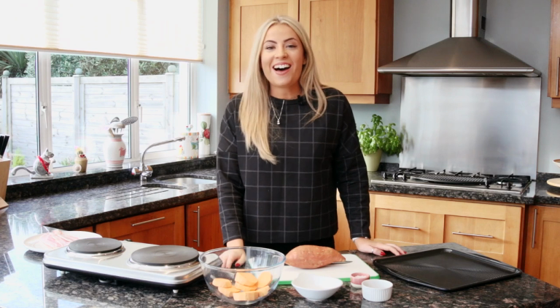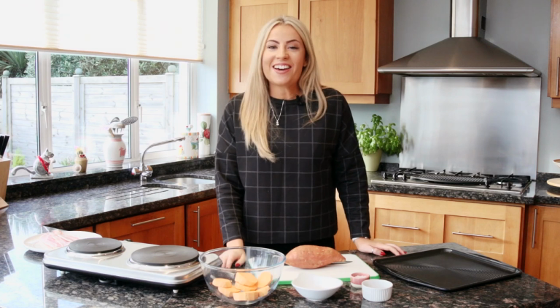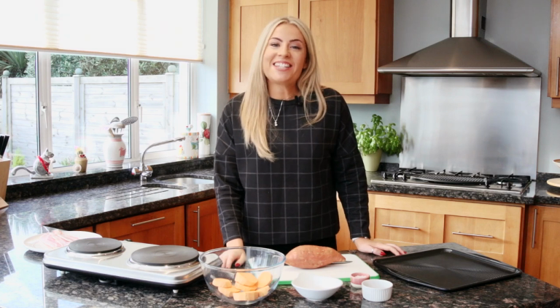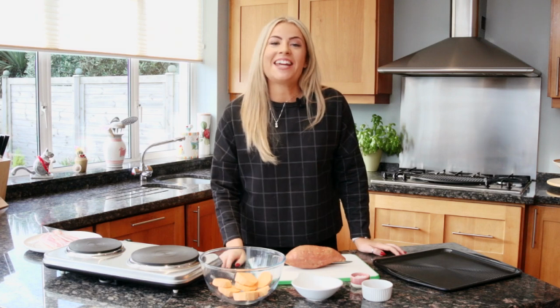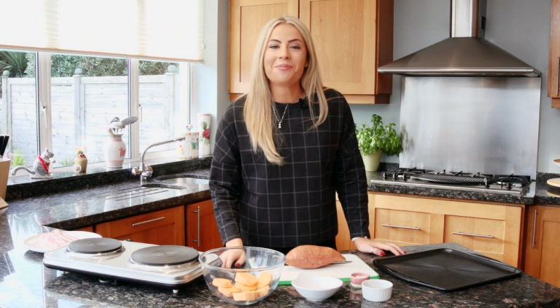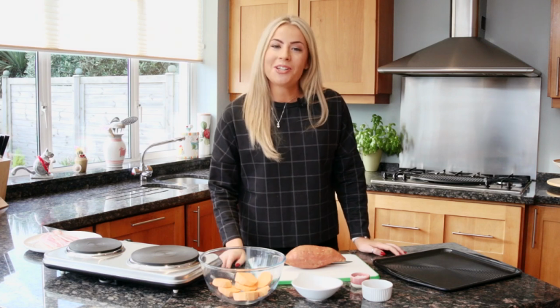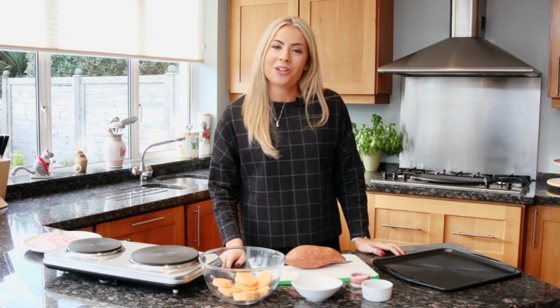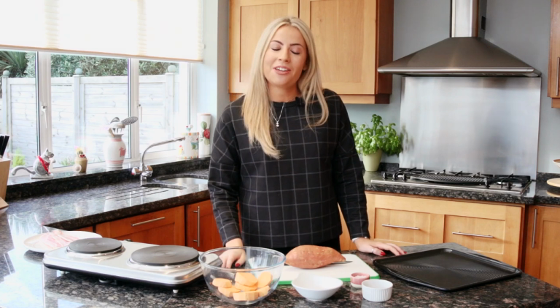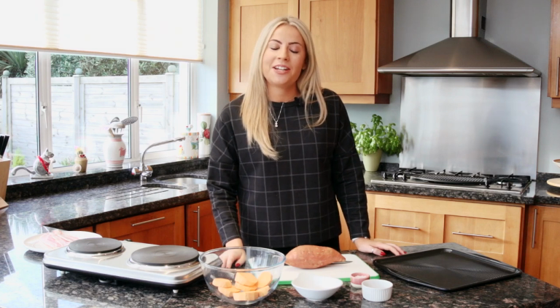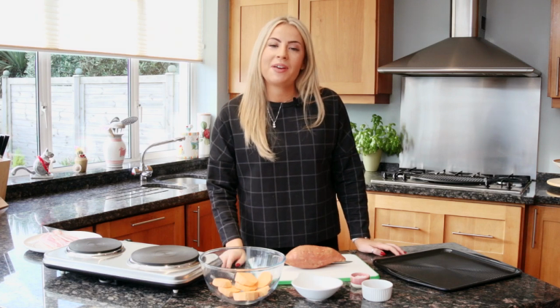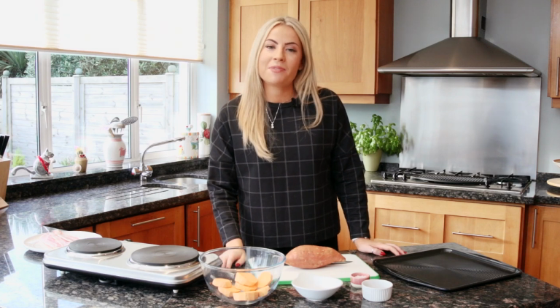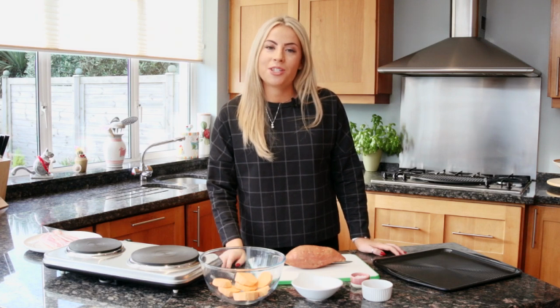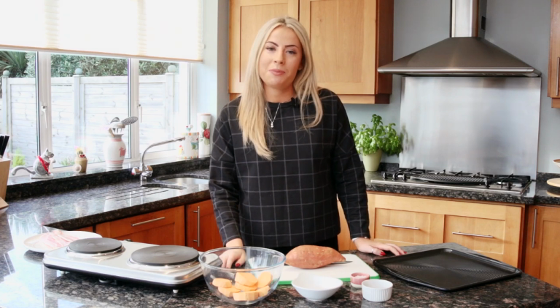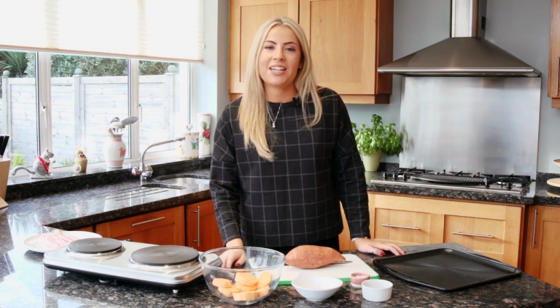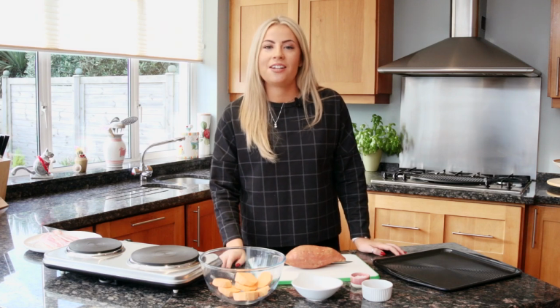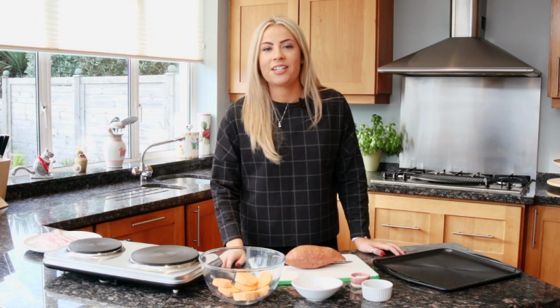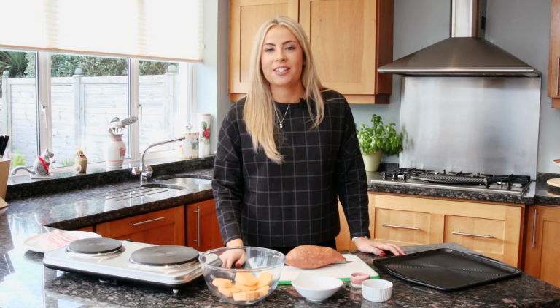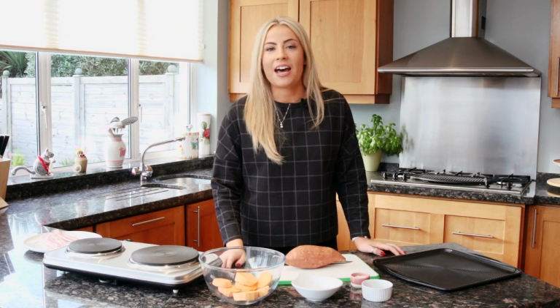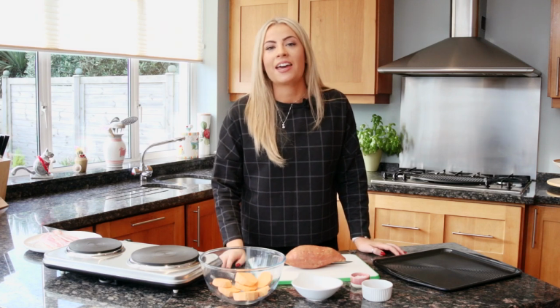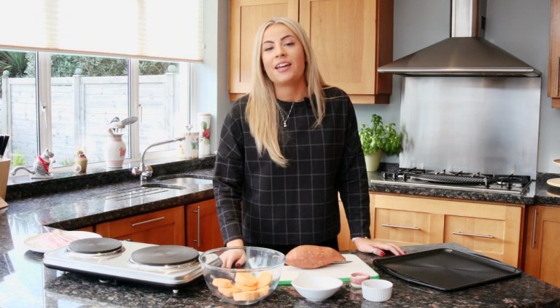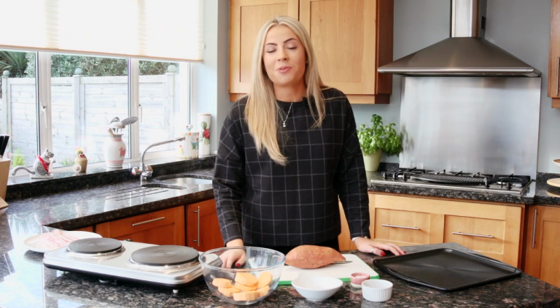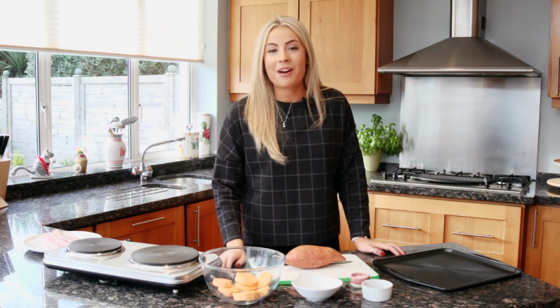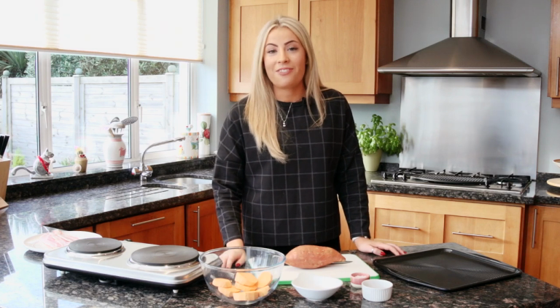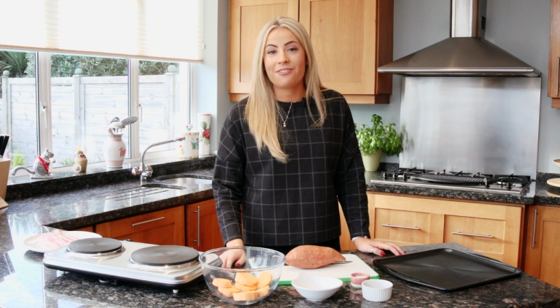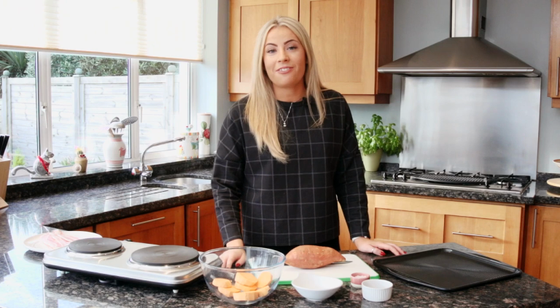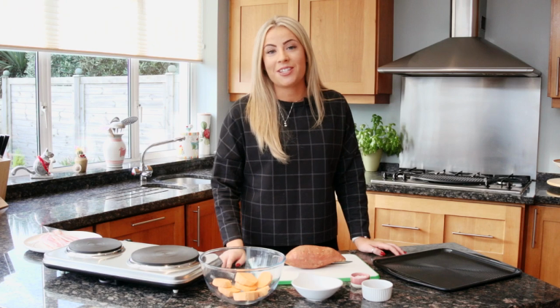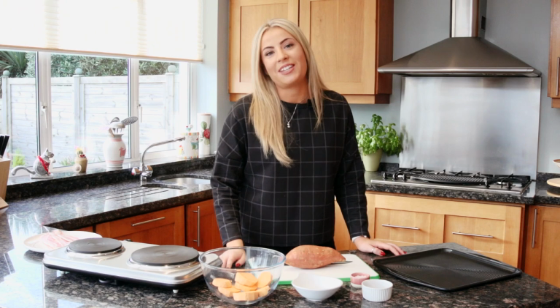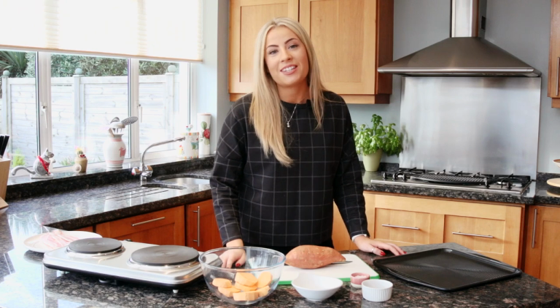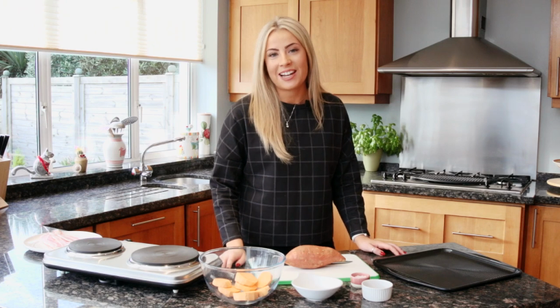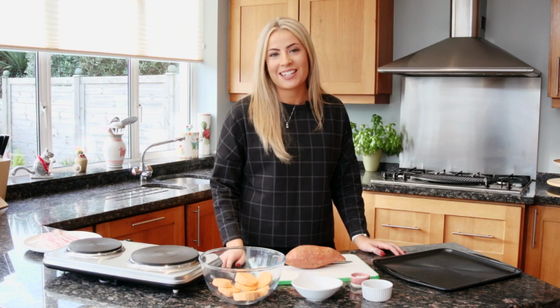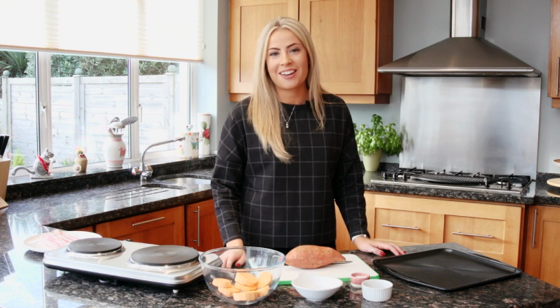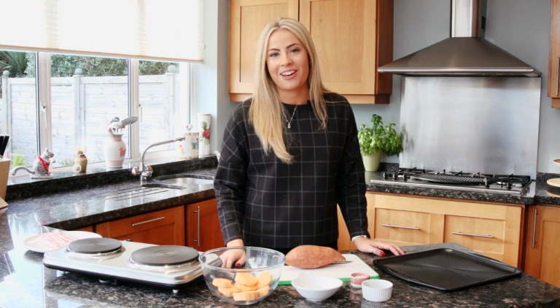Hi guys, today I'm going to show you how to make my sweet potato disc stack. It's one of my favorite recipes, so let's get going.